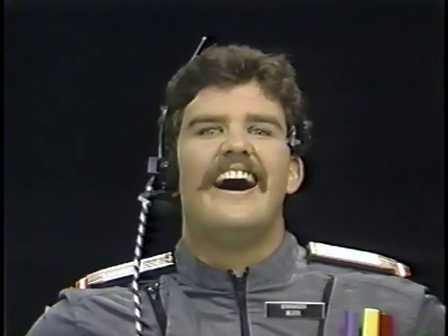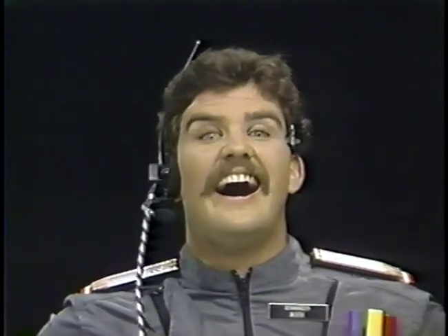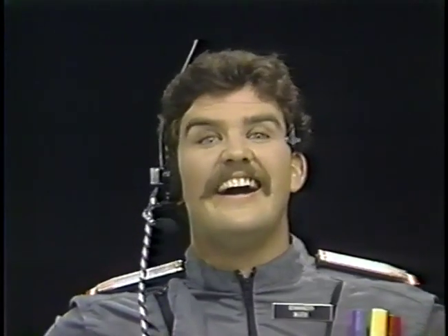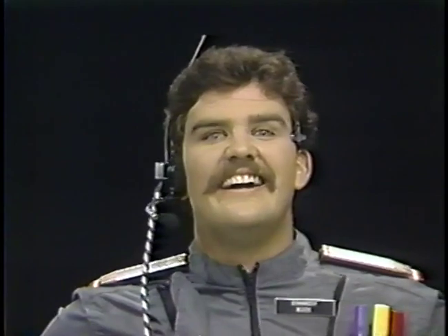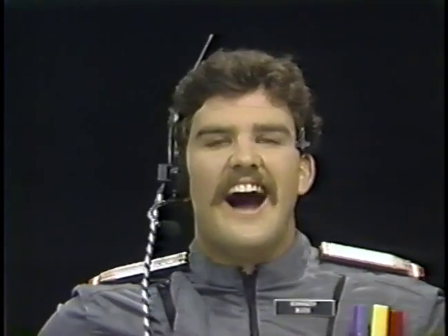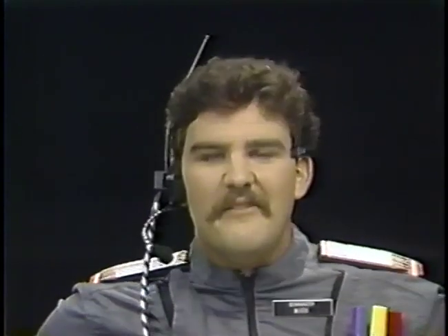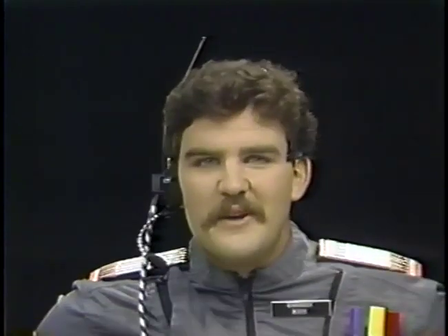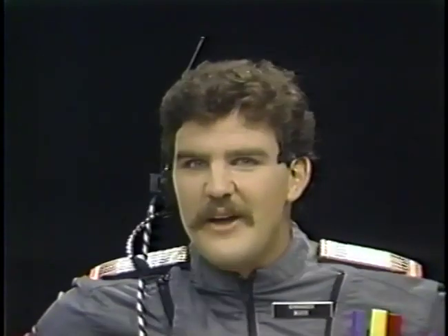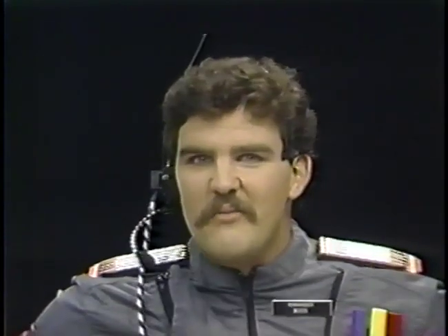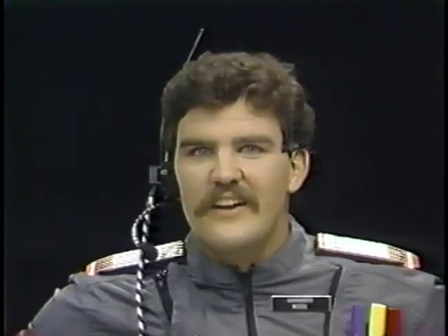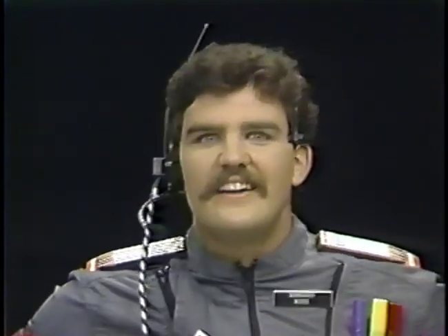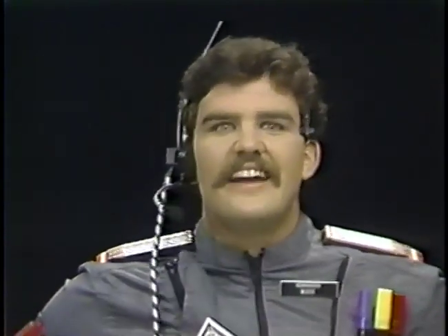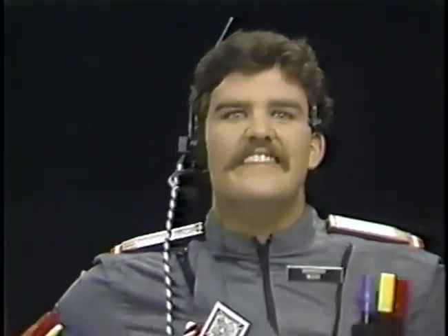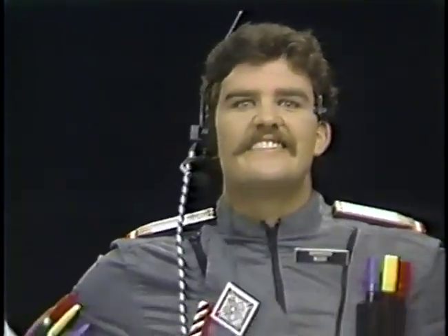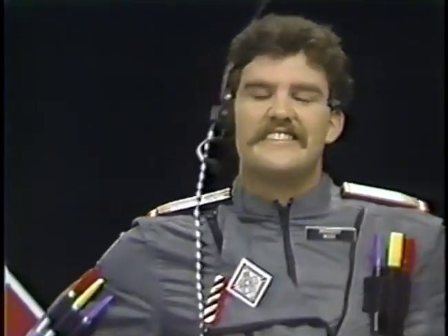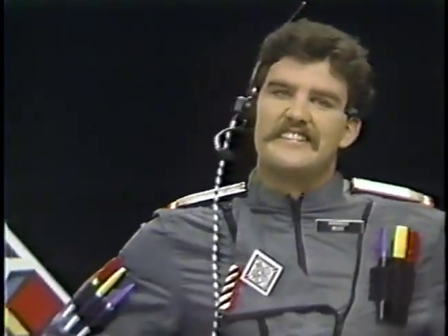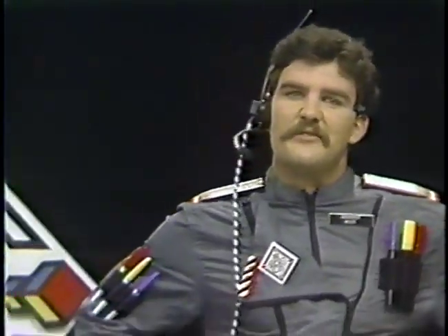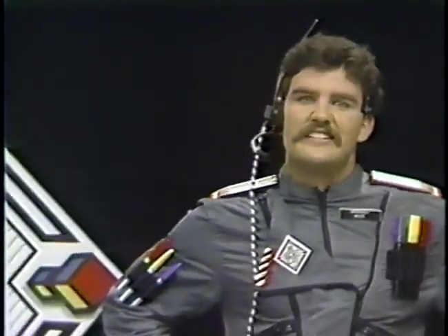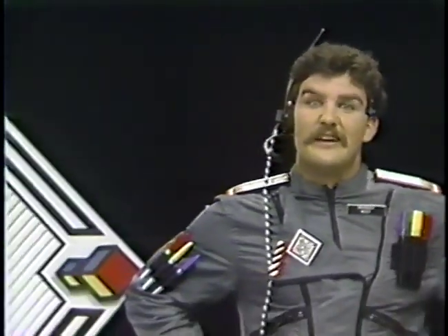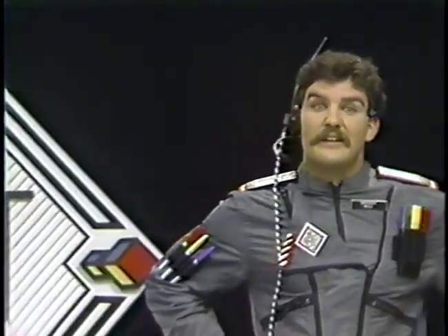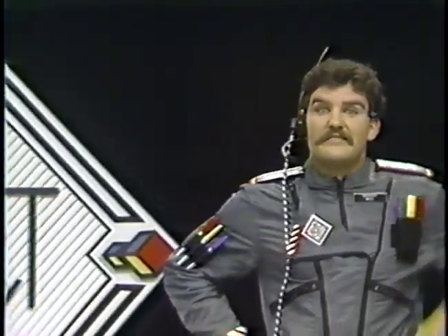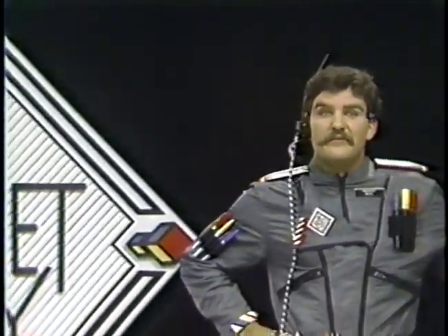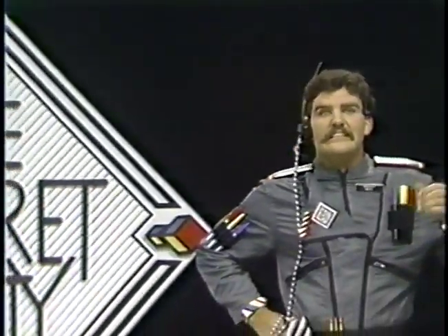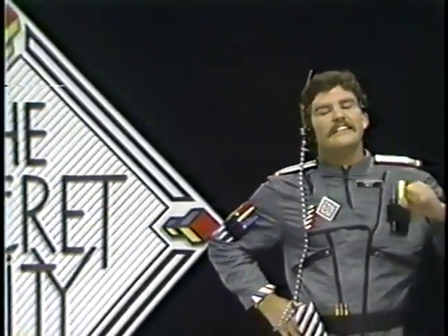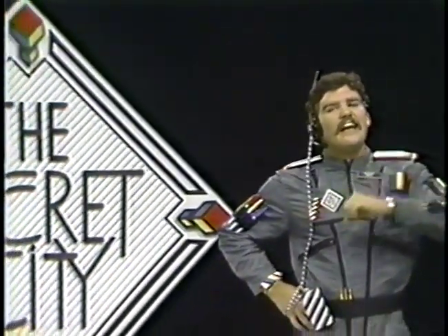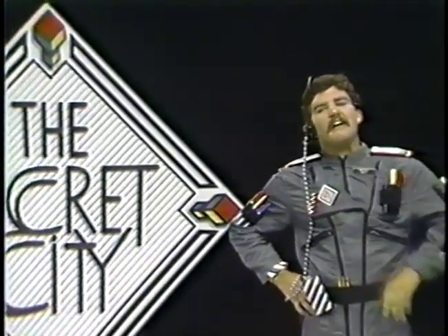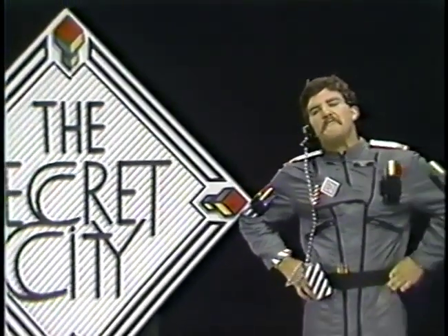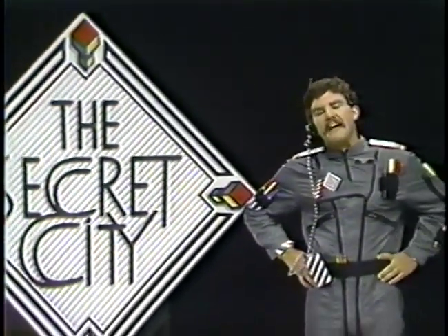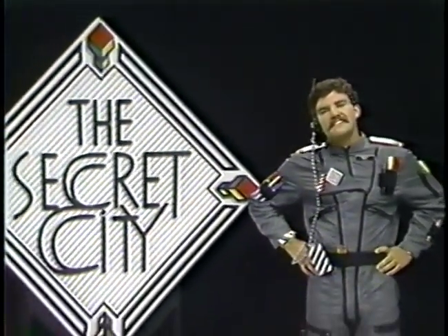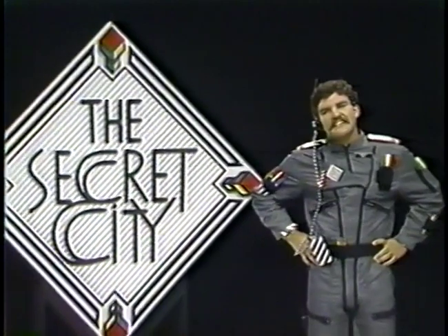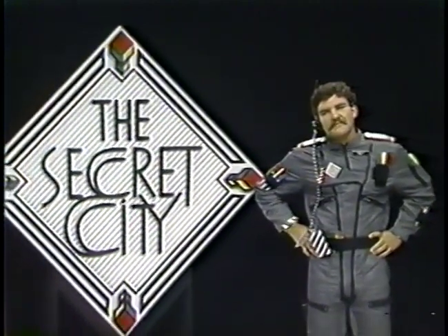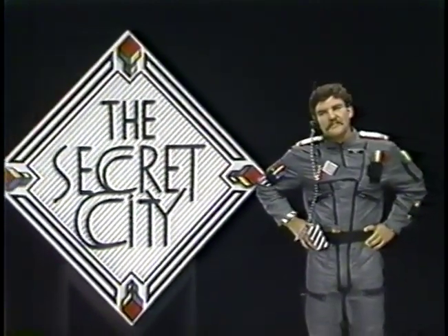Hi, I'm Commander Mark, and this is The Secret City, a place of fun and fantasy and adventure.